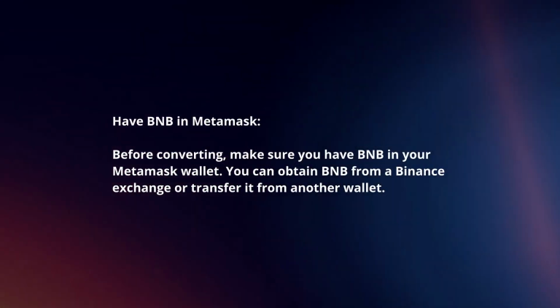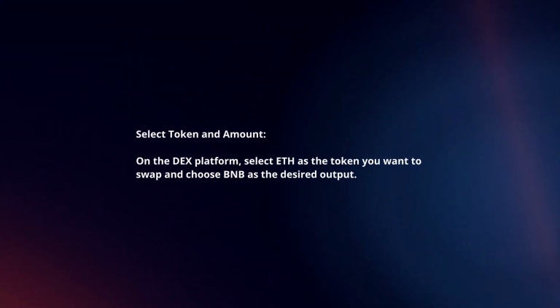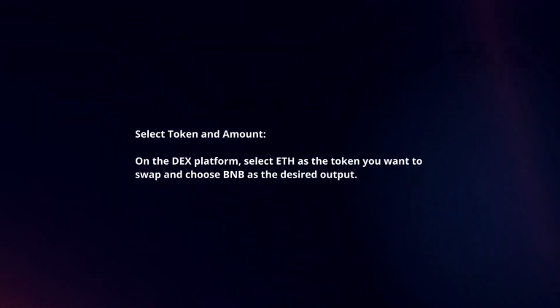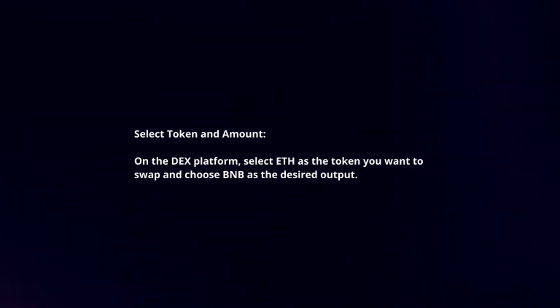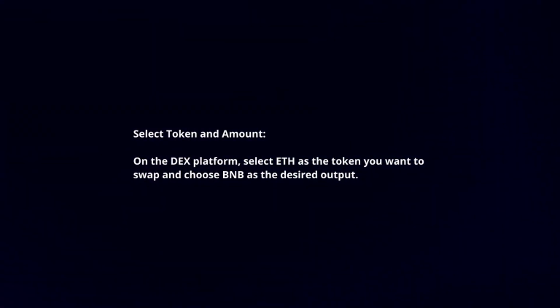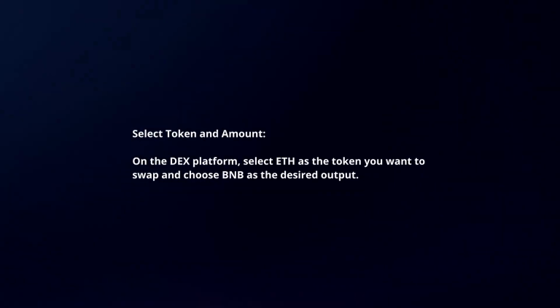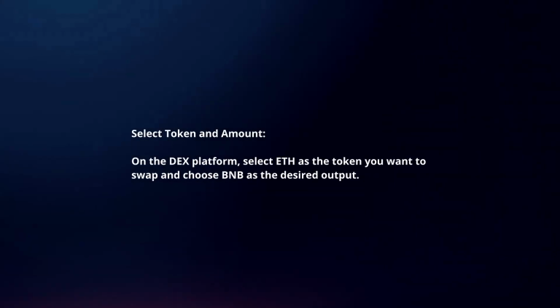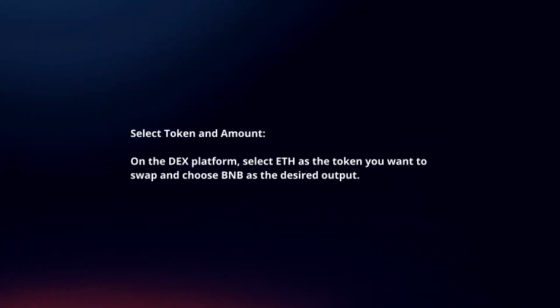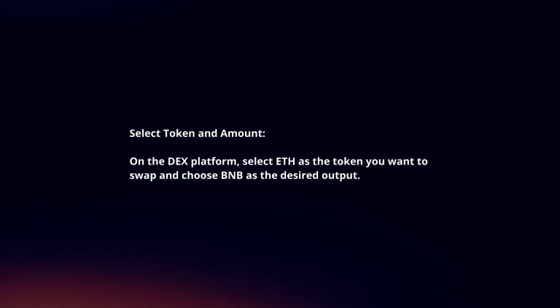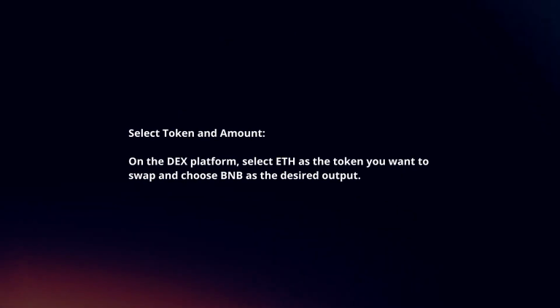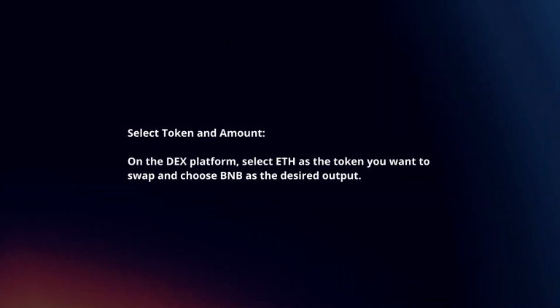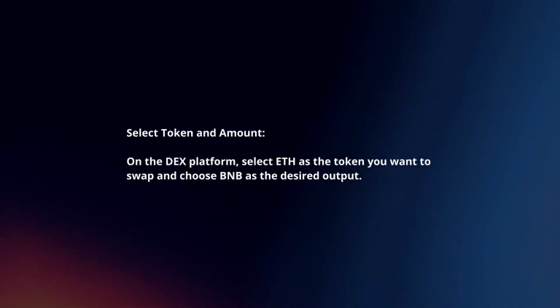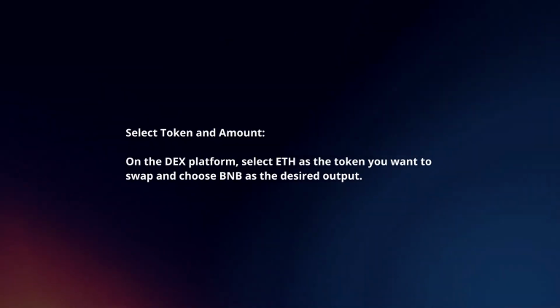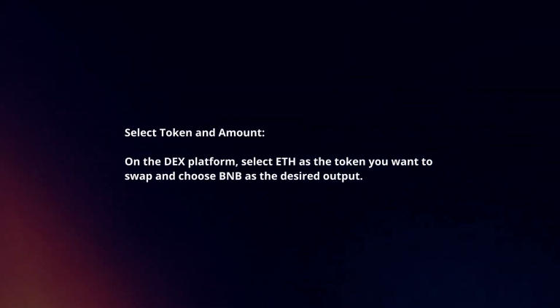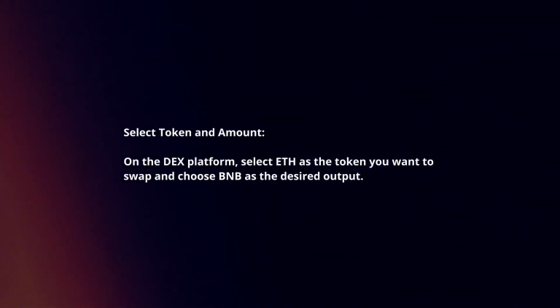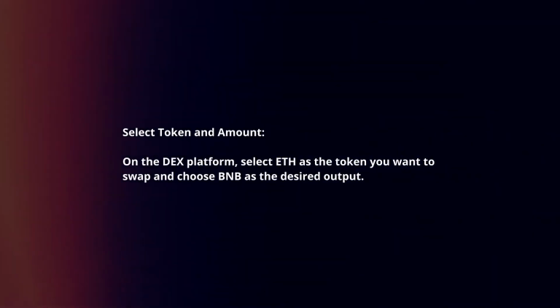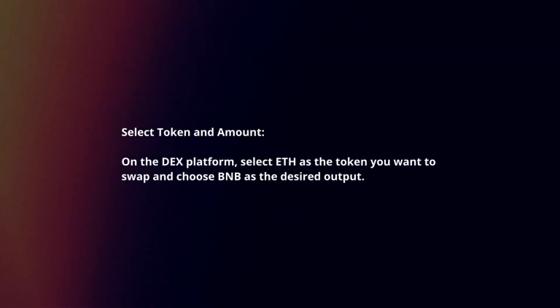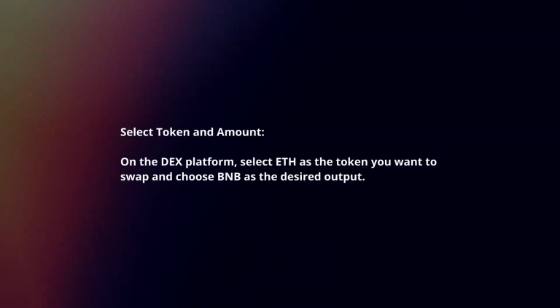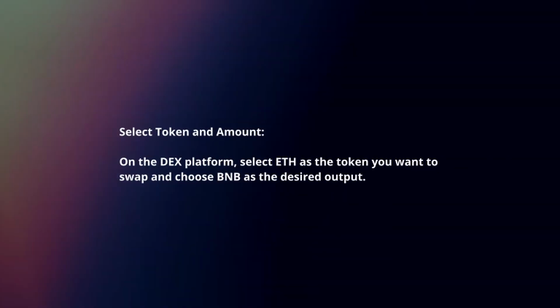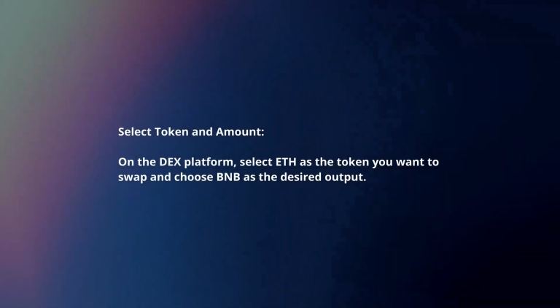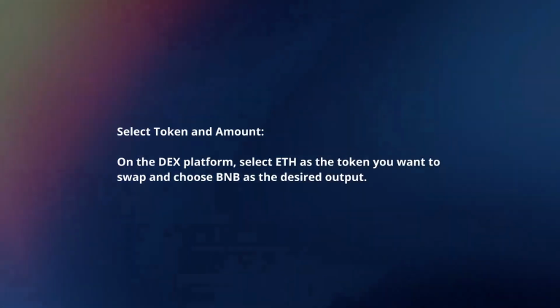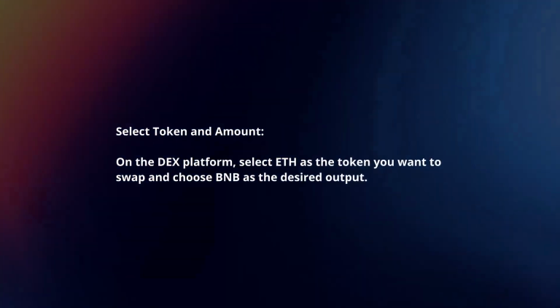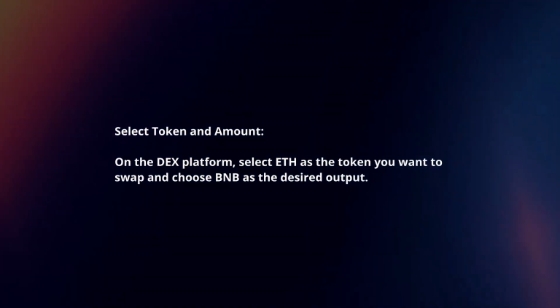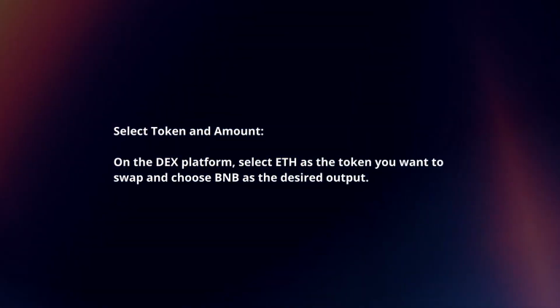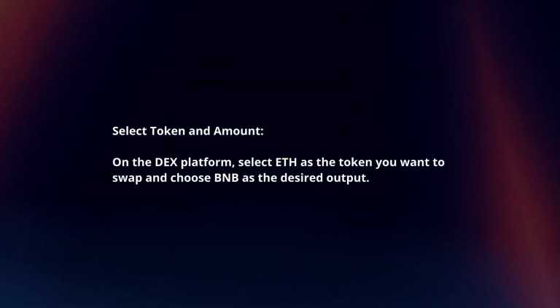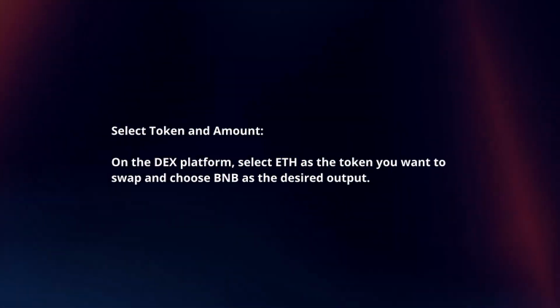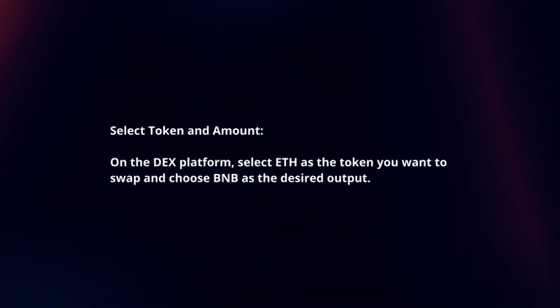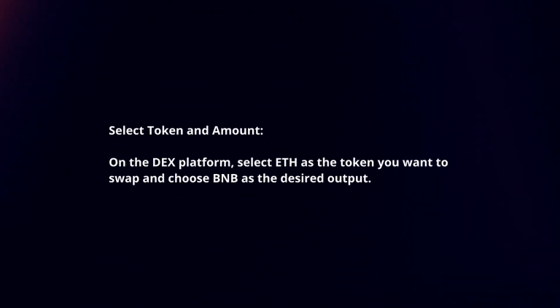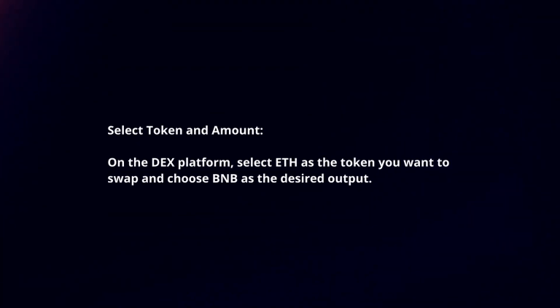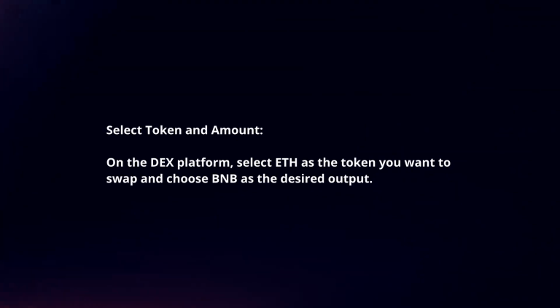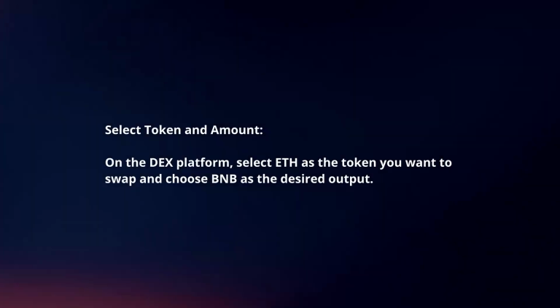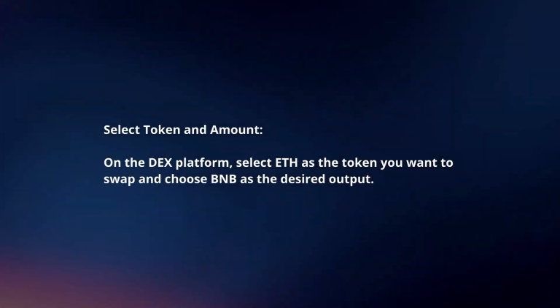Select token and amount. On the DEX platform, select ETH as the token you want to swap and choose BNB as the desired output.